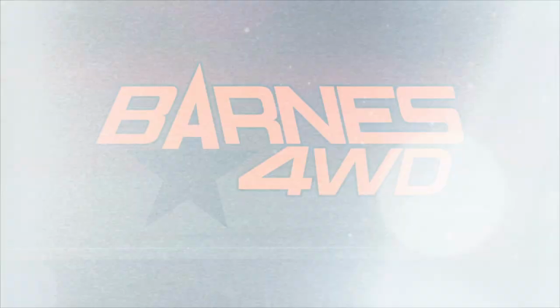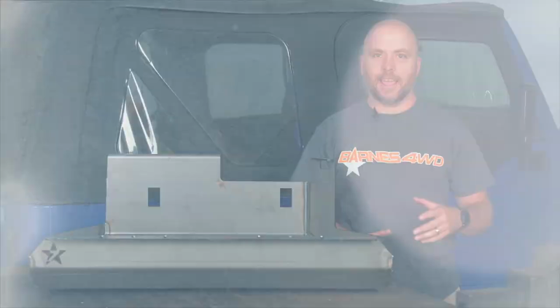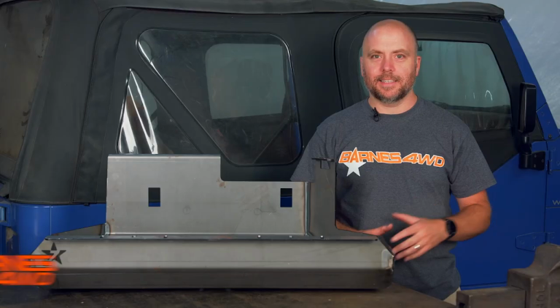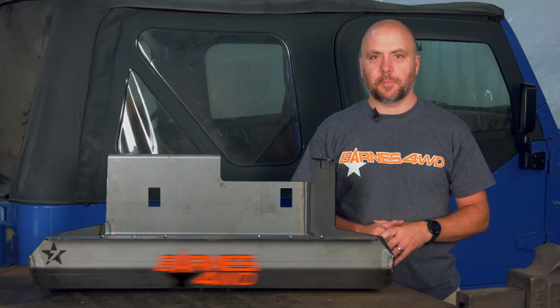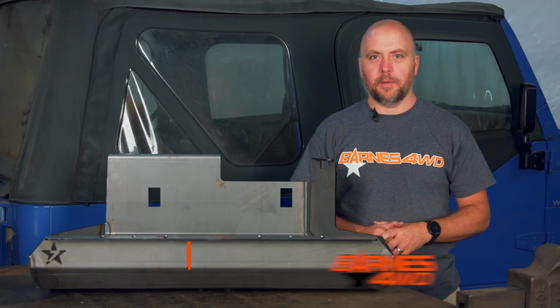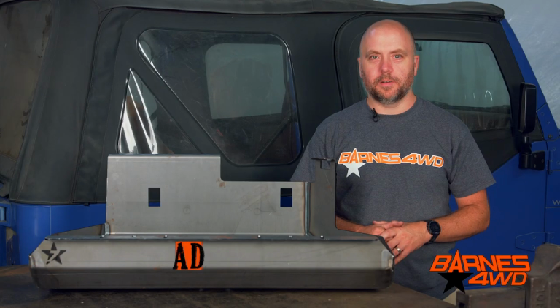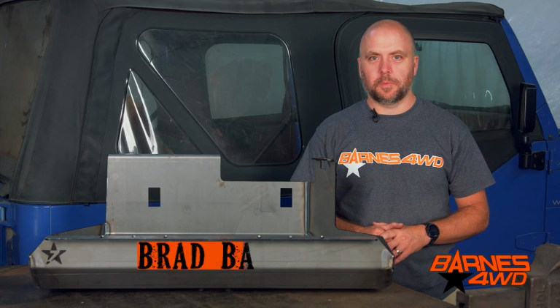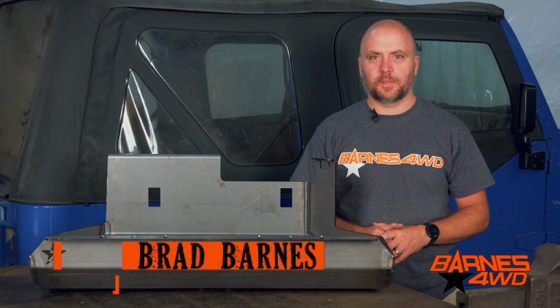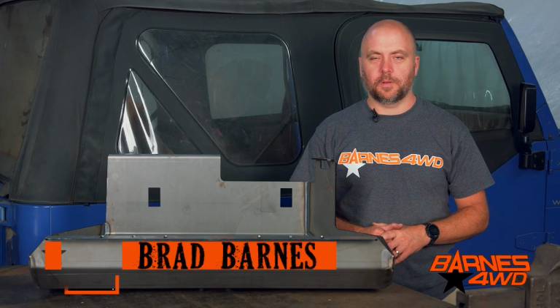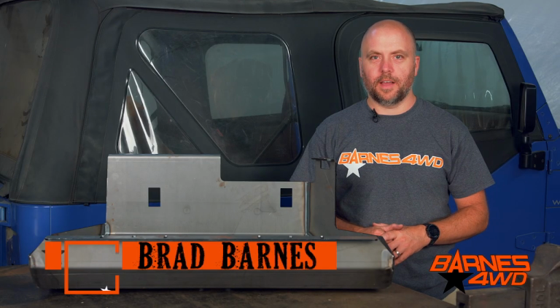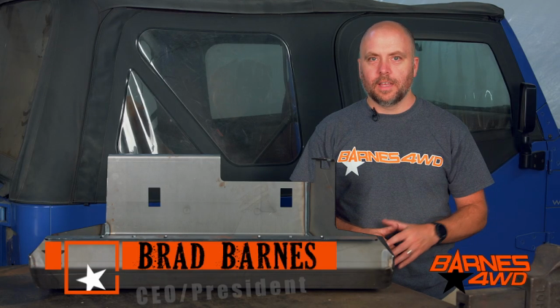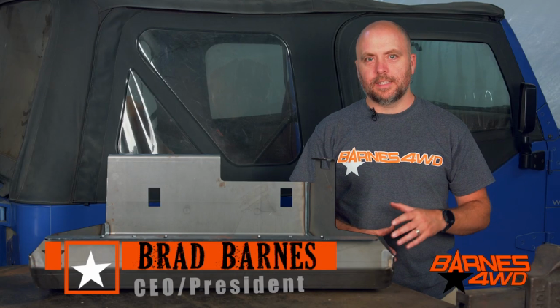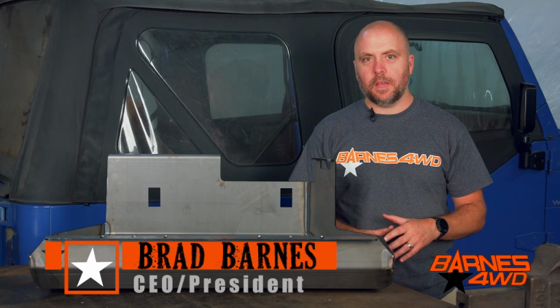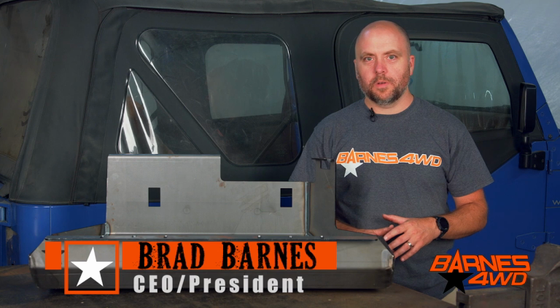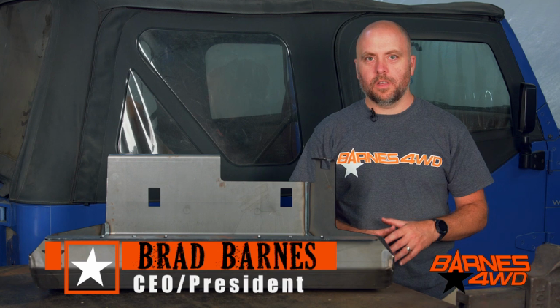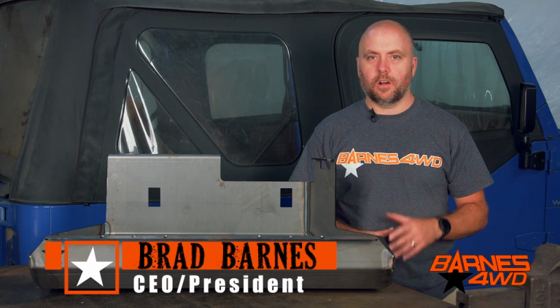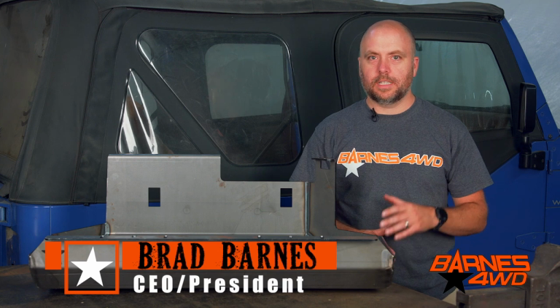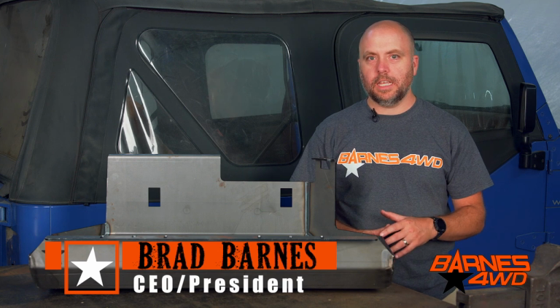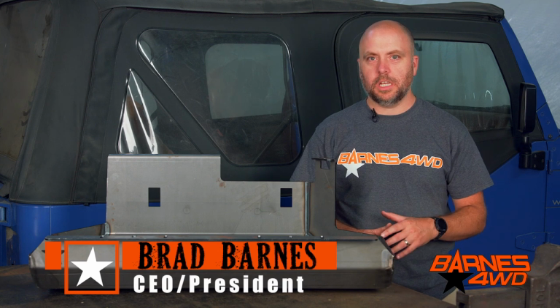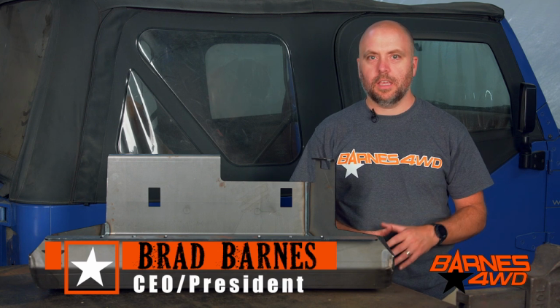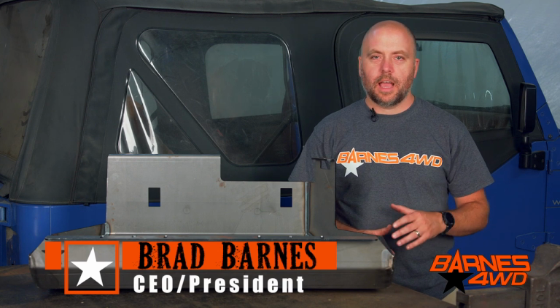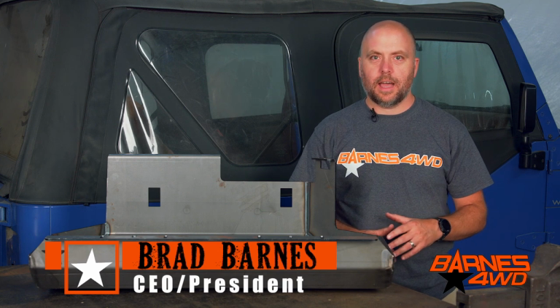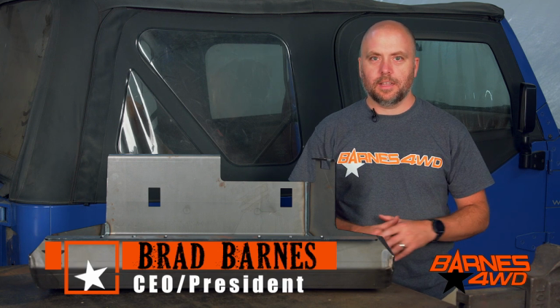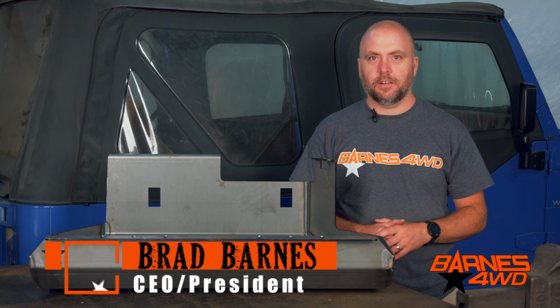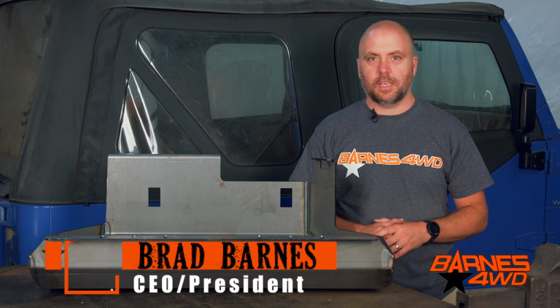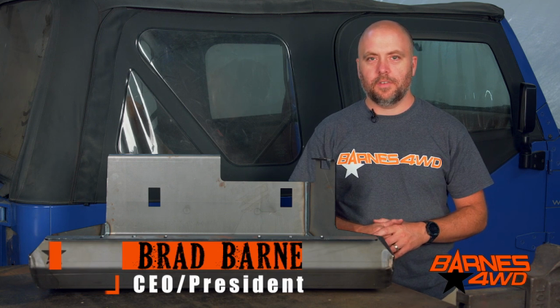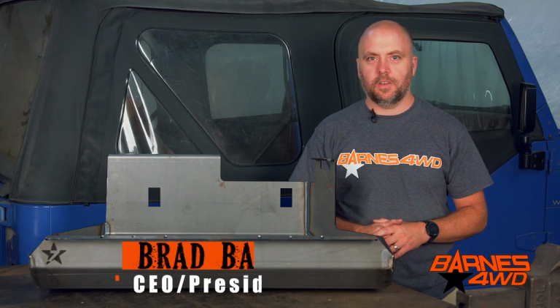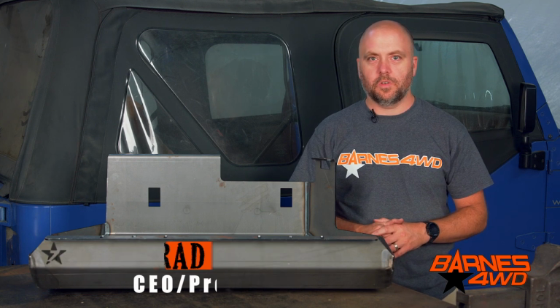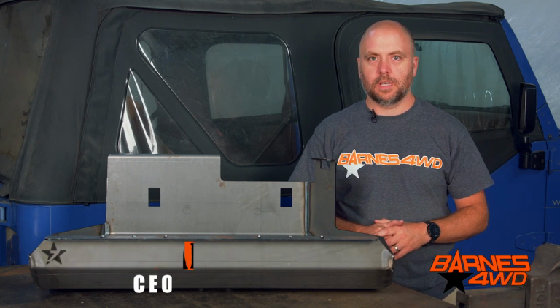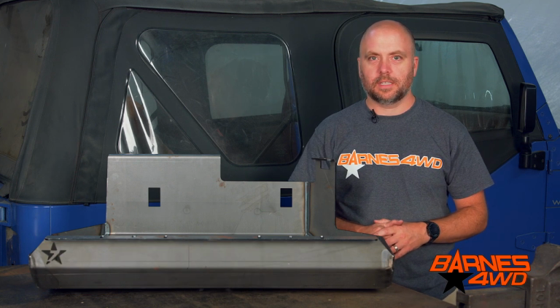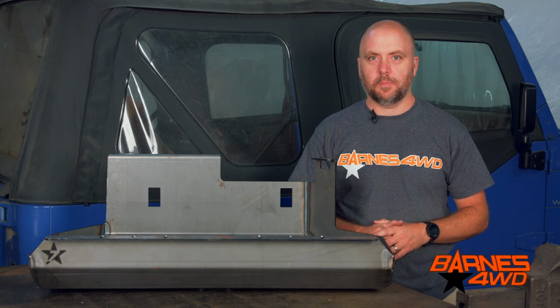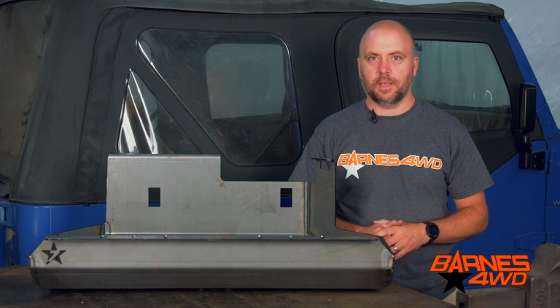Hey guys, this is Brad Barnes with Barnes 4WD. Today we're going to look at our TJ High Clearance Heavy Duty Fuel Tank Skid Plate.